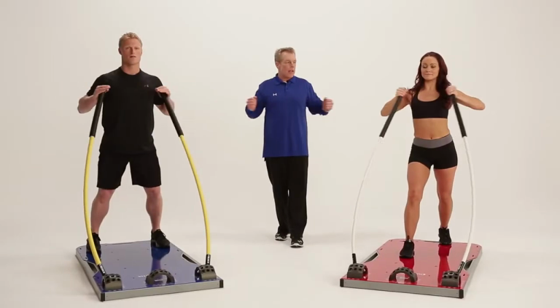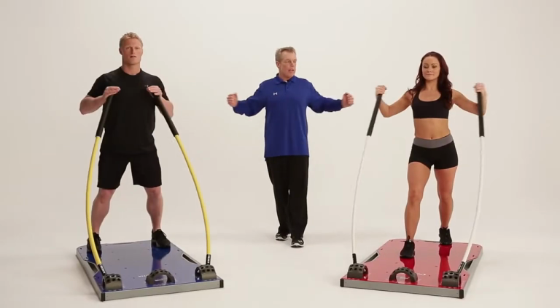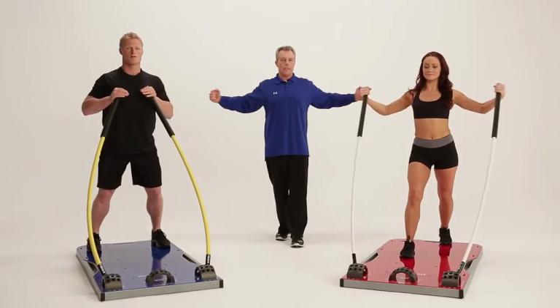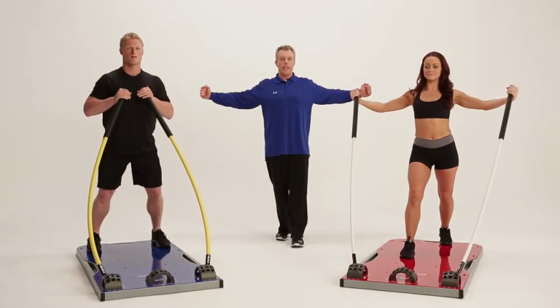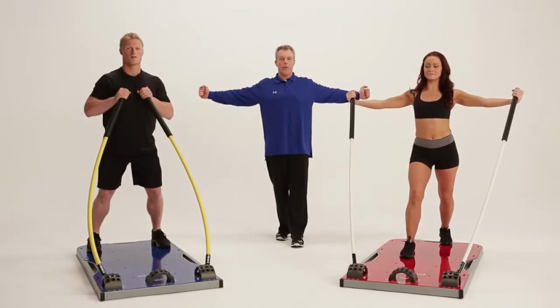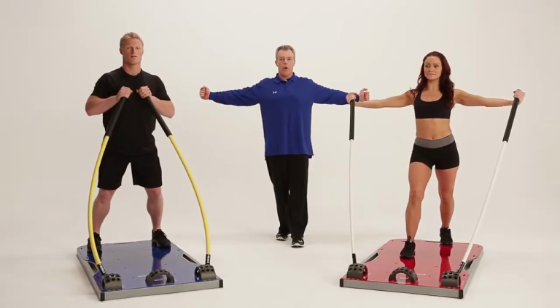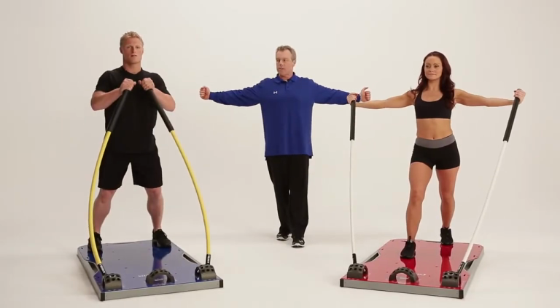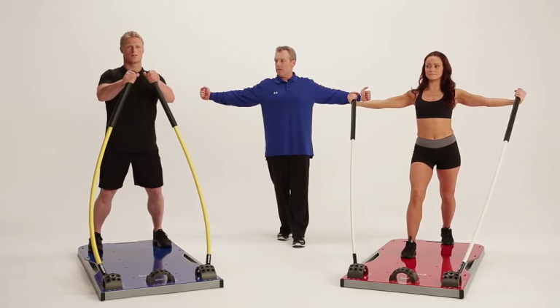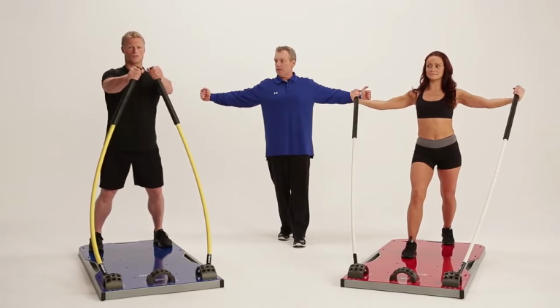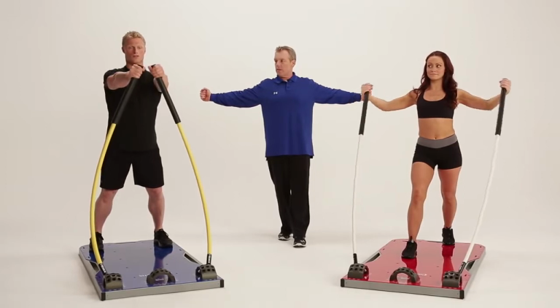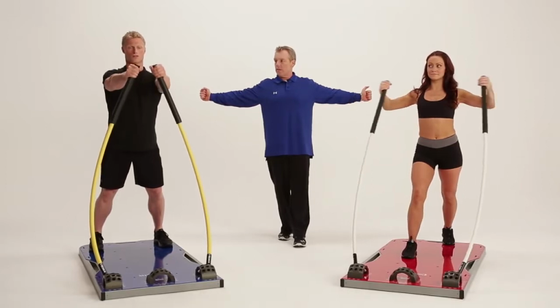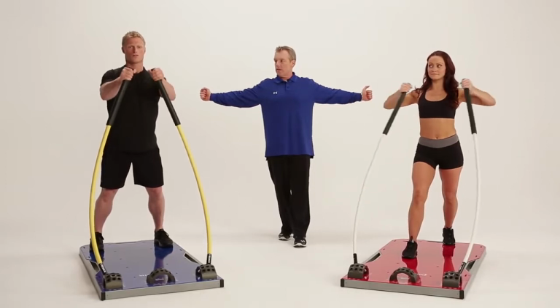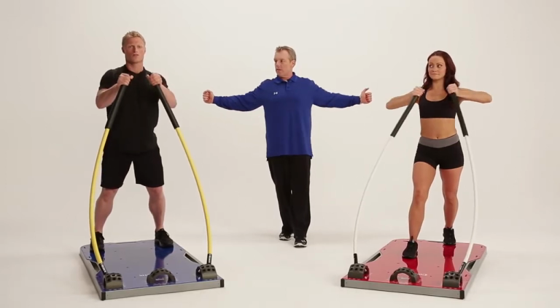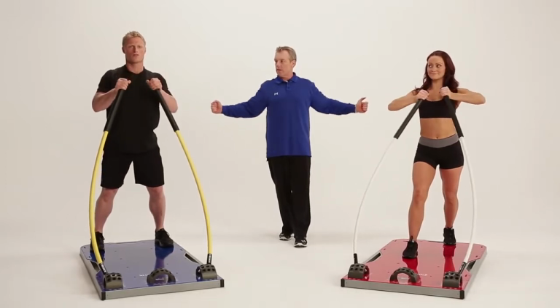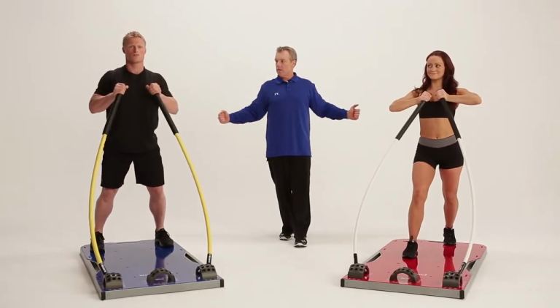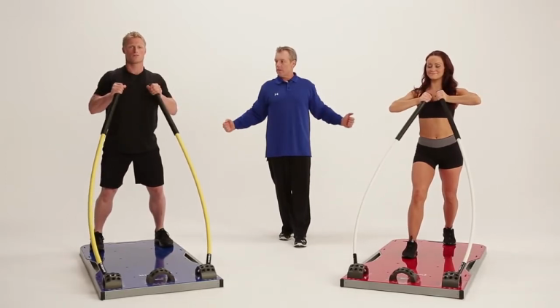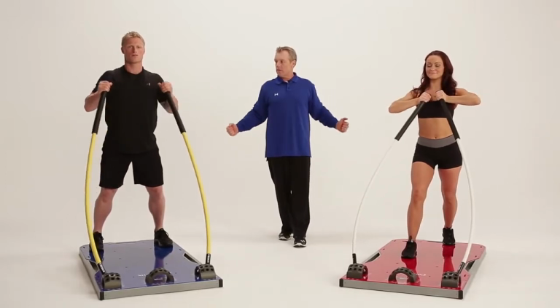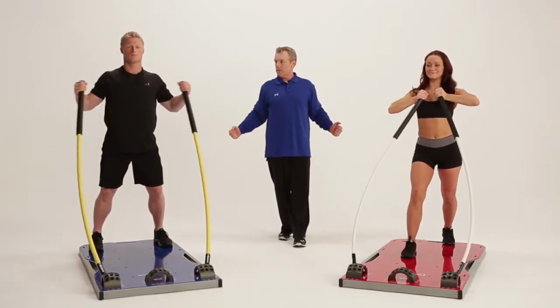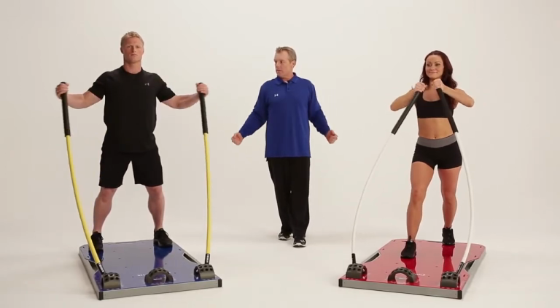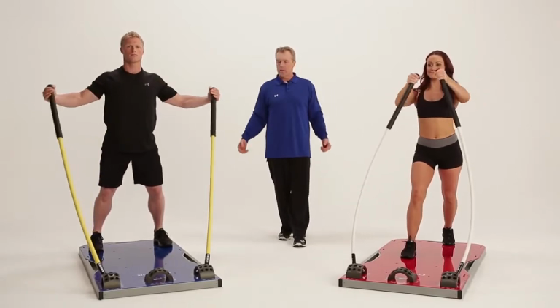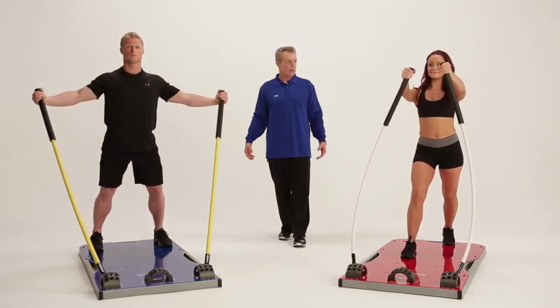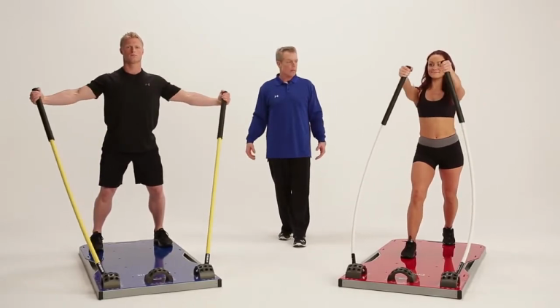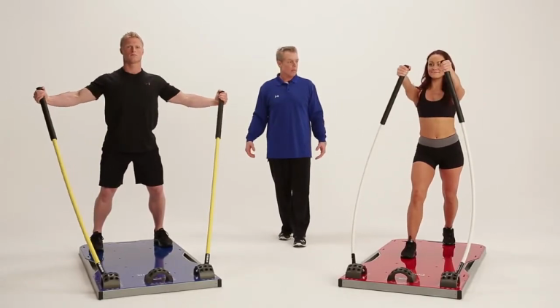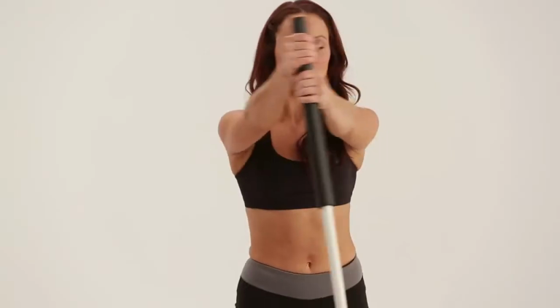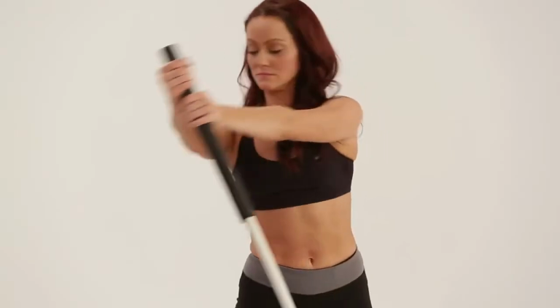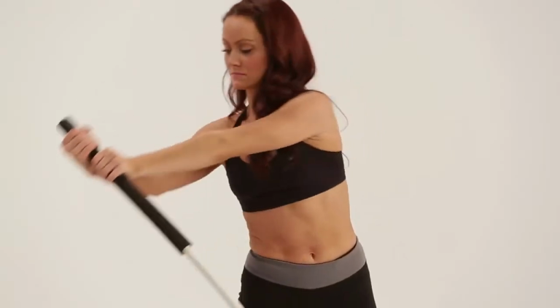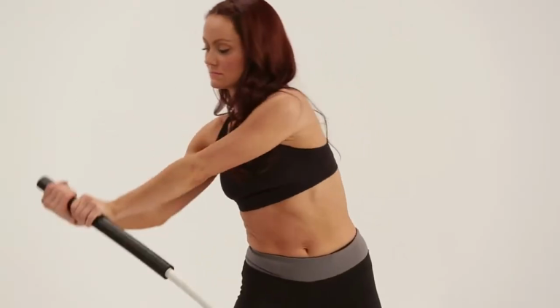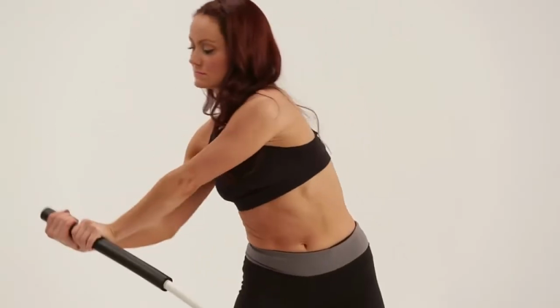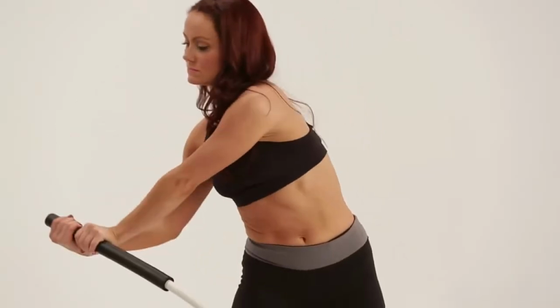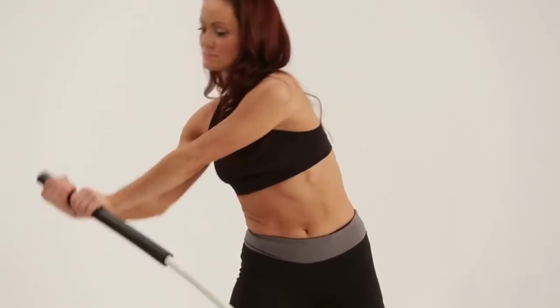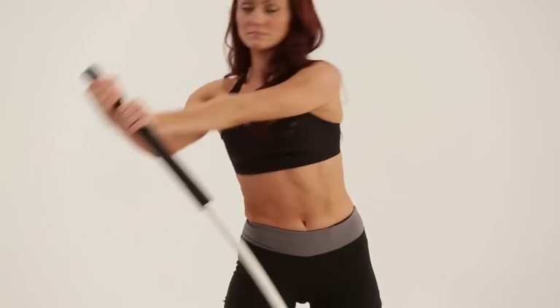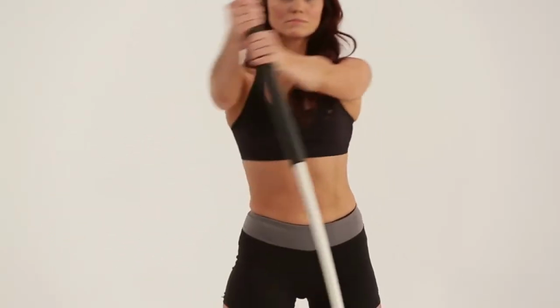You can work in all three planes of motion: sagittal, which is forward to back; frontal, side to side; and also in the transverse plane.